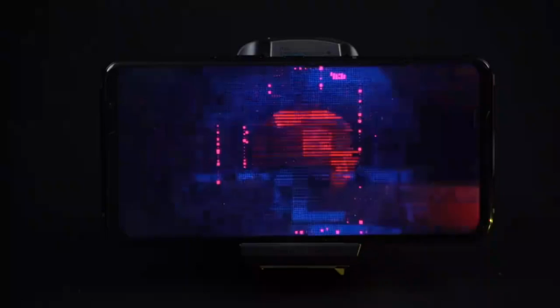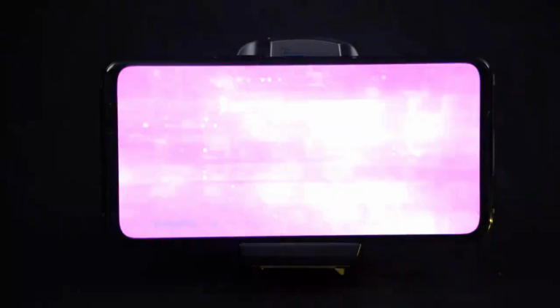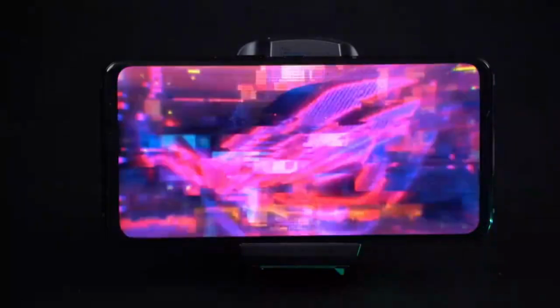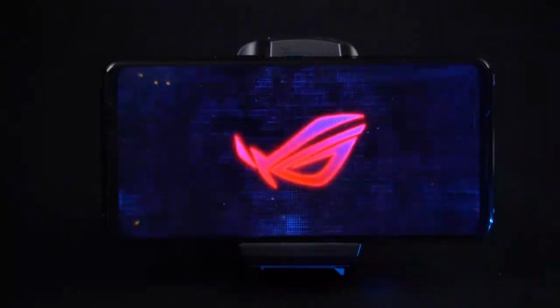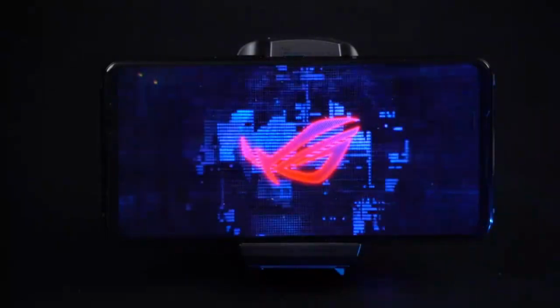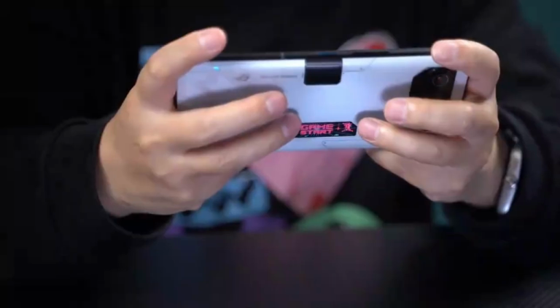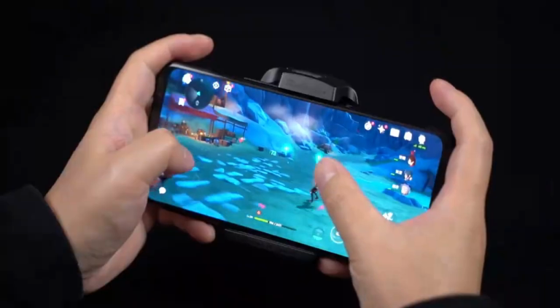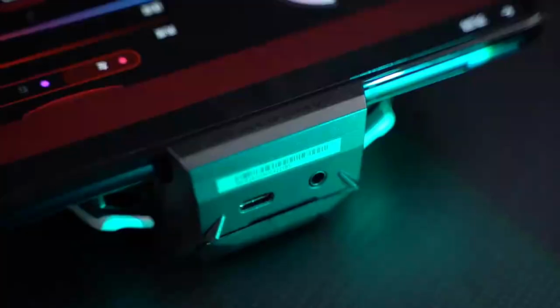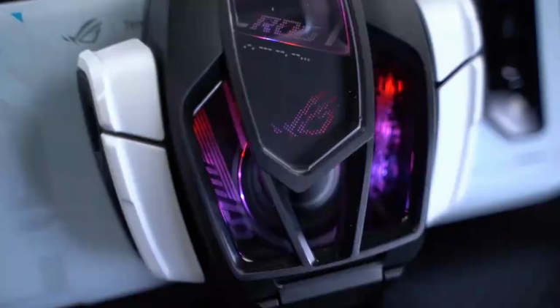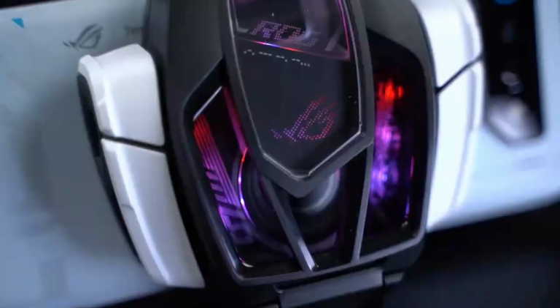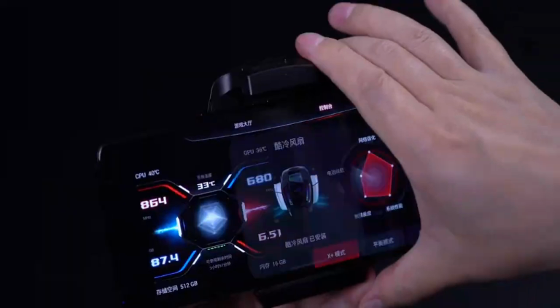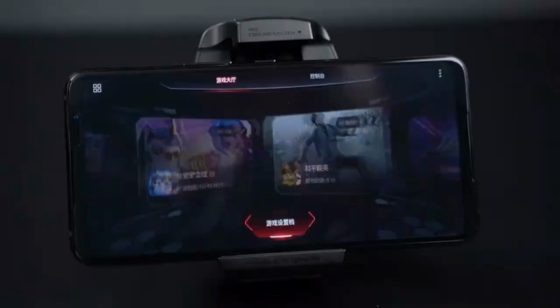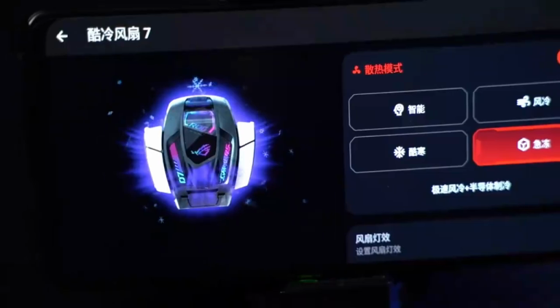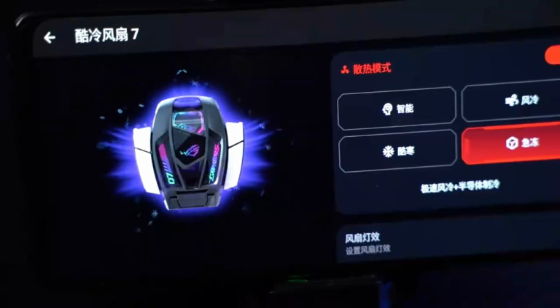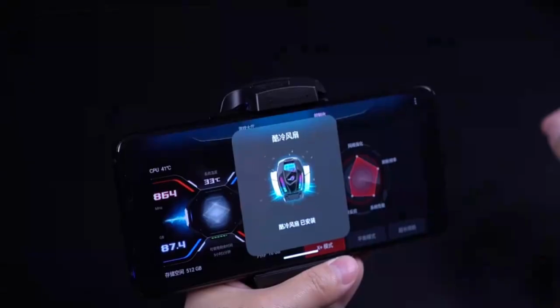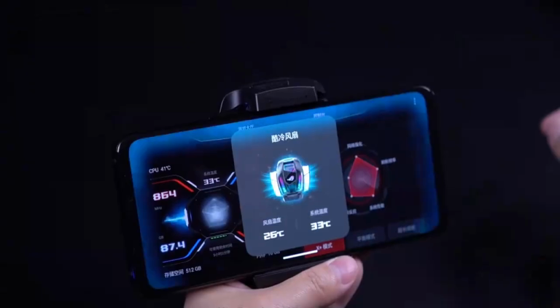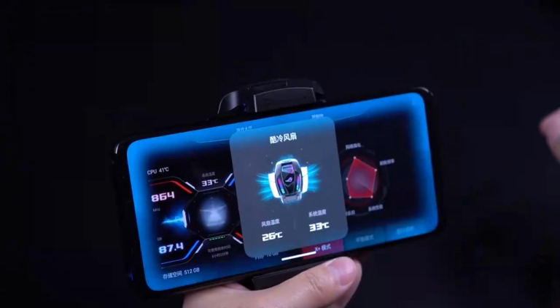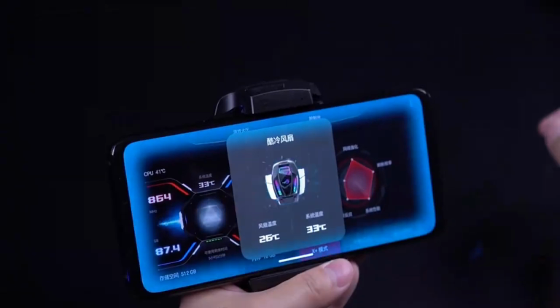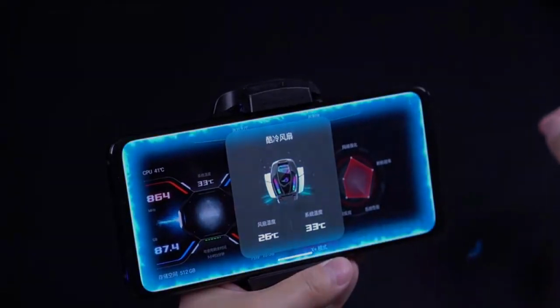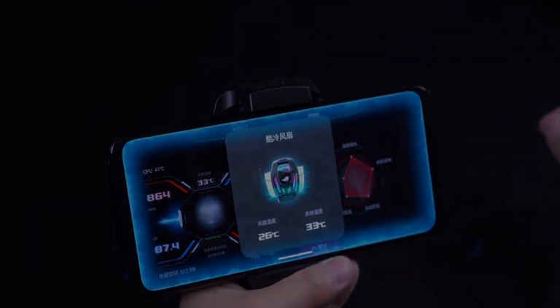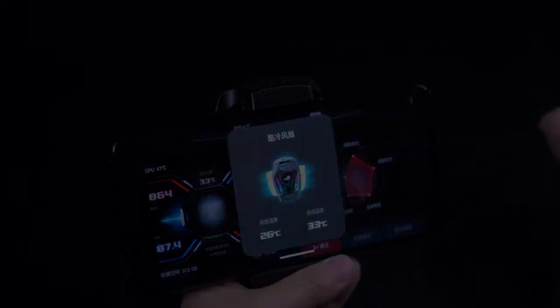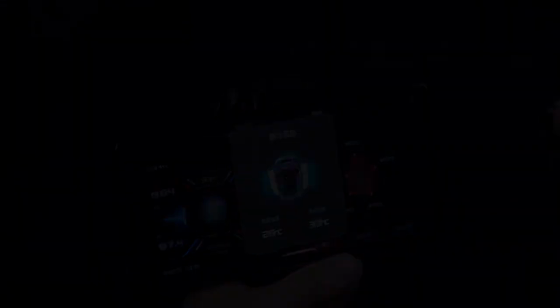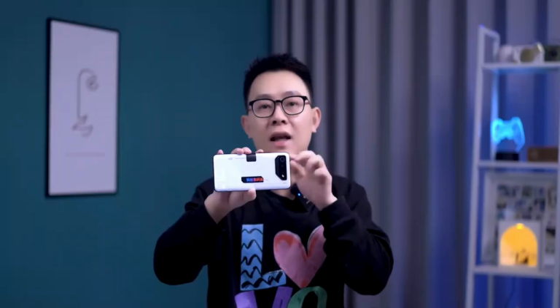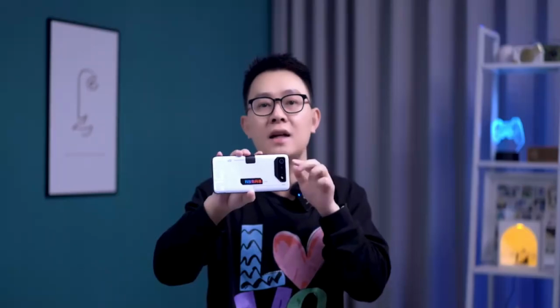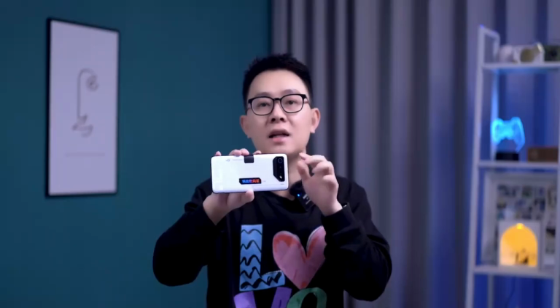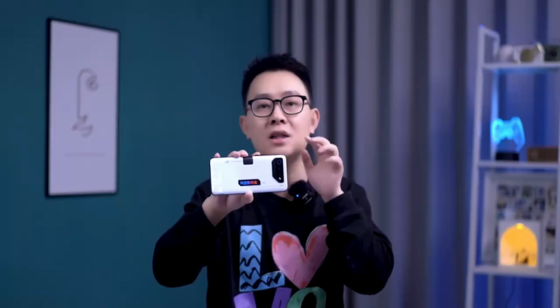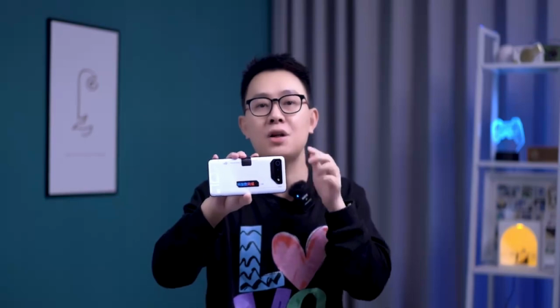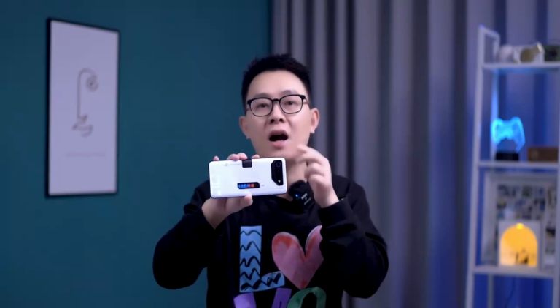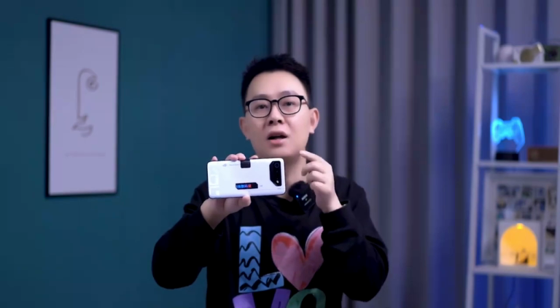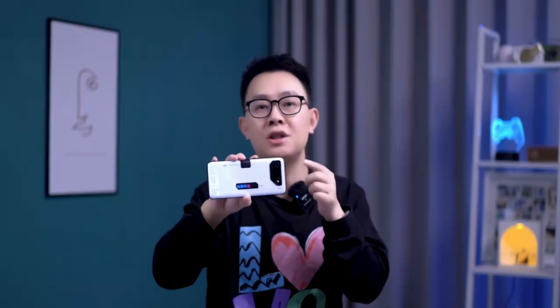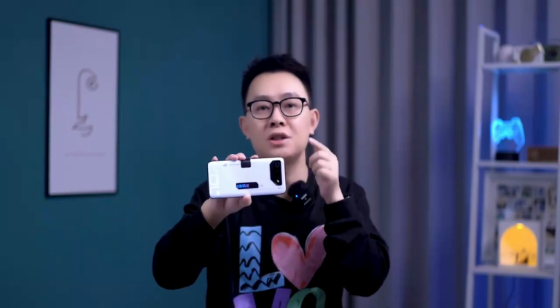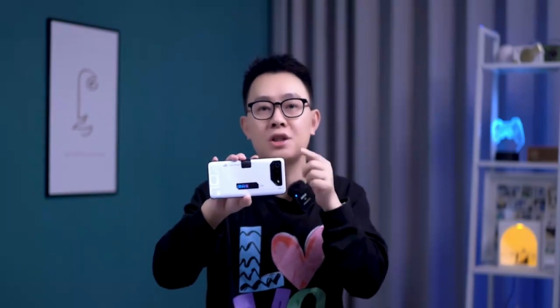Playing games requires a gaming phone. Let's take a look at the performance of the Tencent ROG Gaming Mobile Phone 7 Pro.